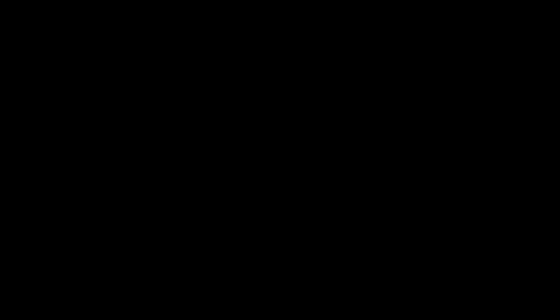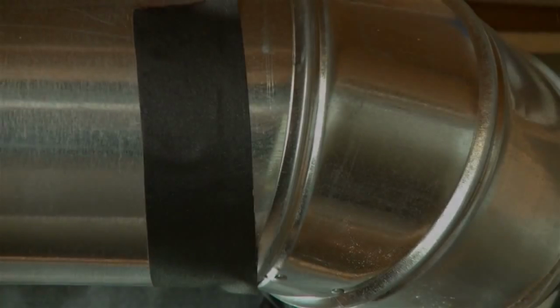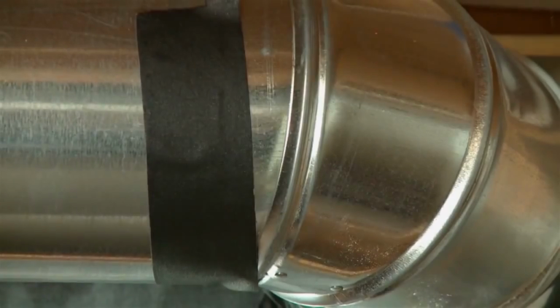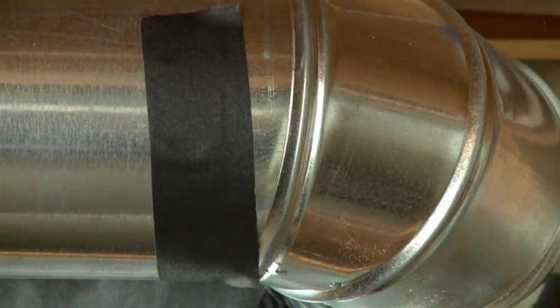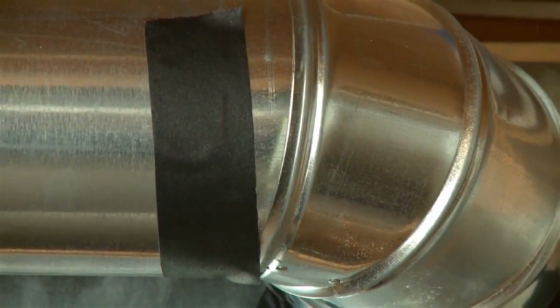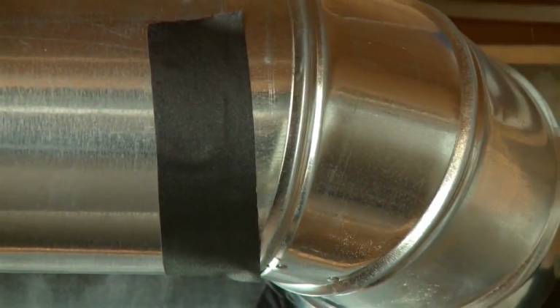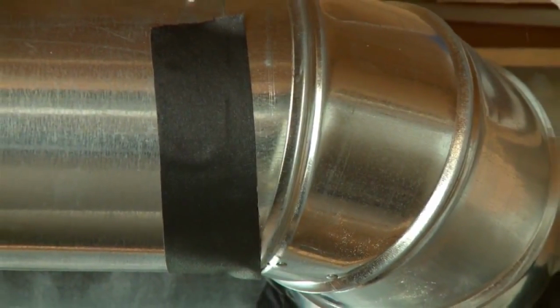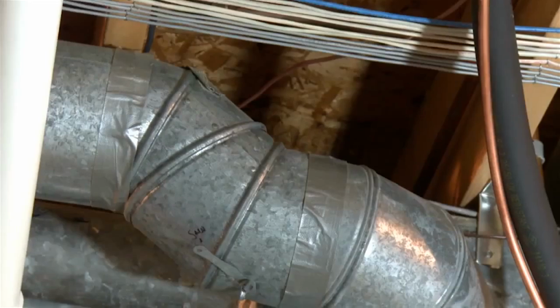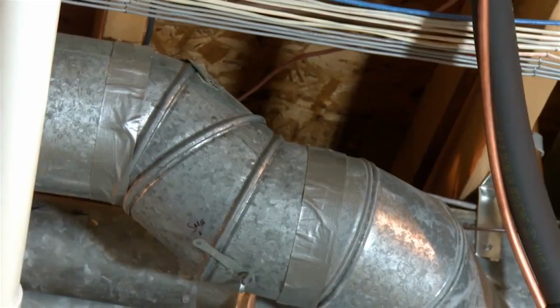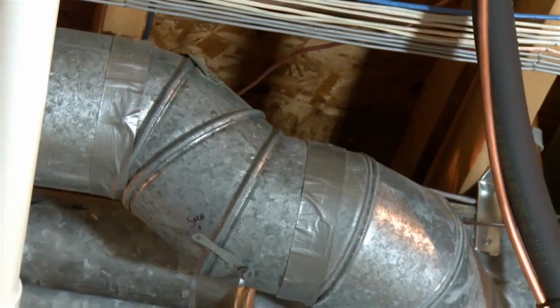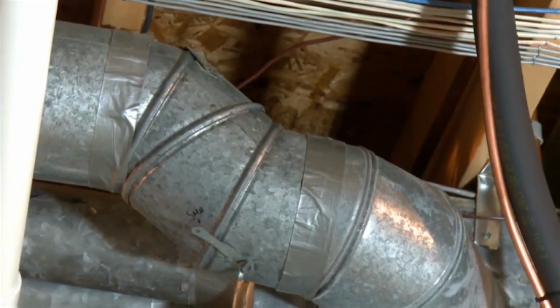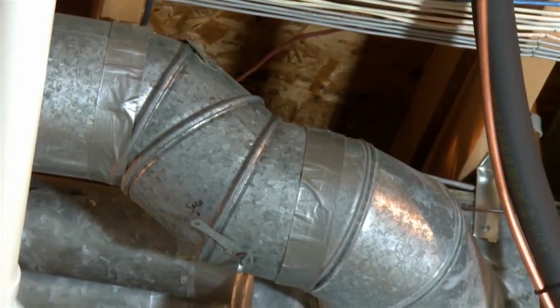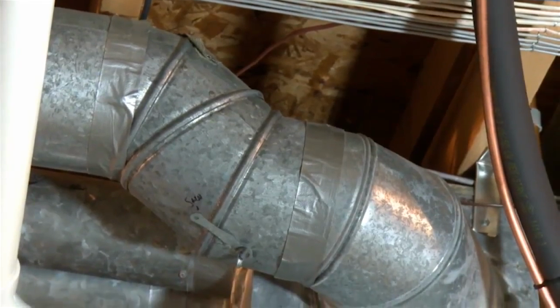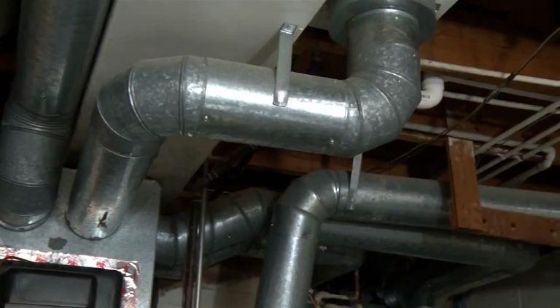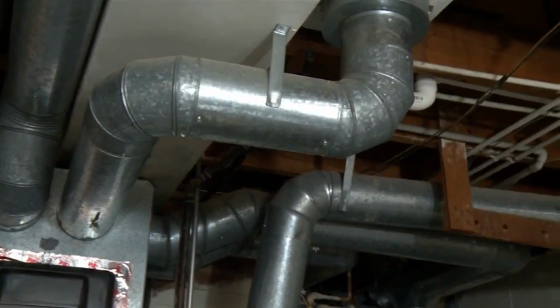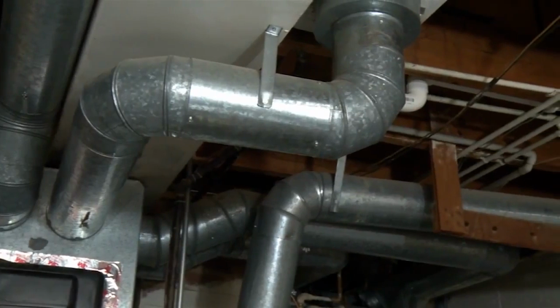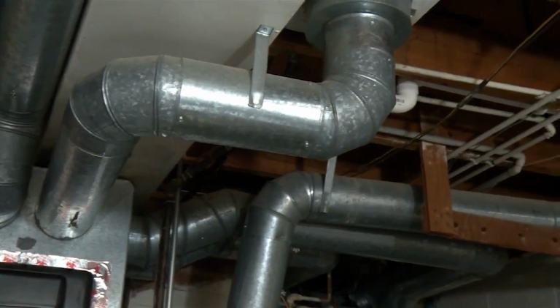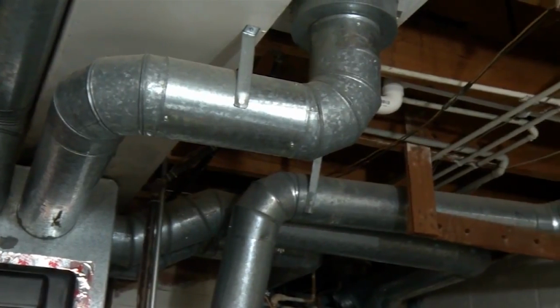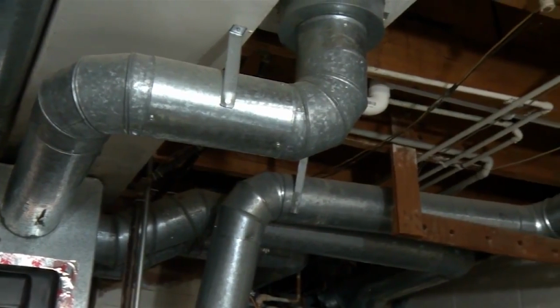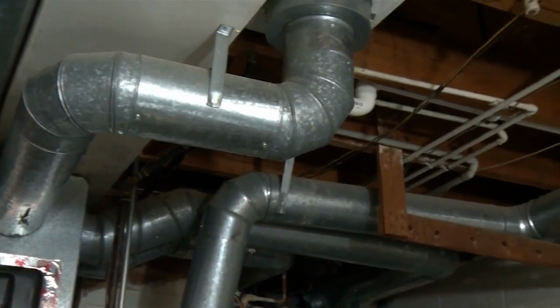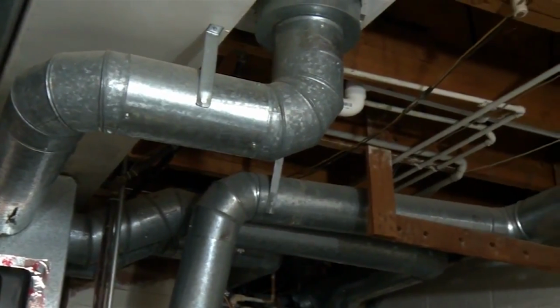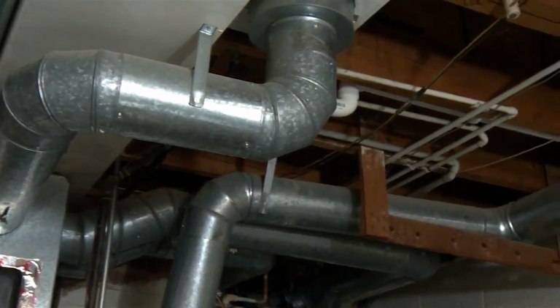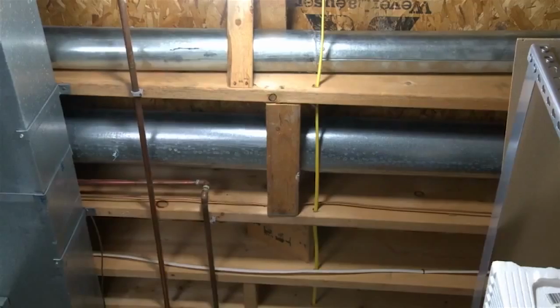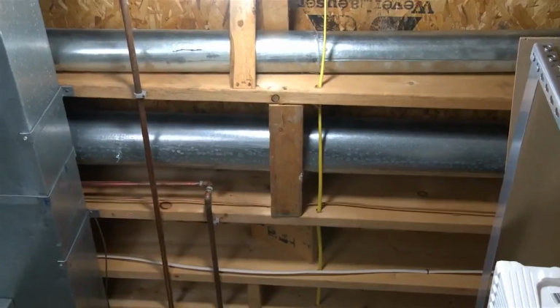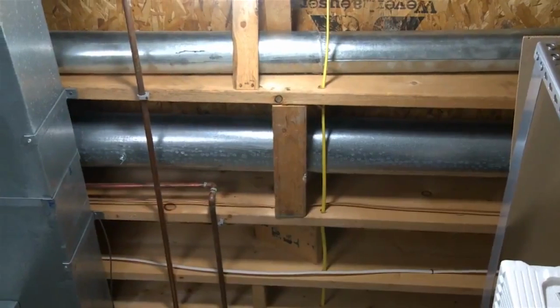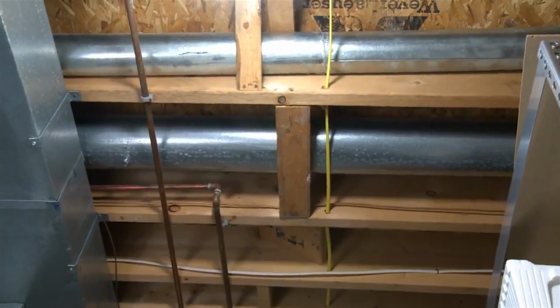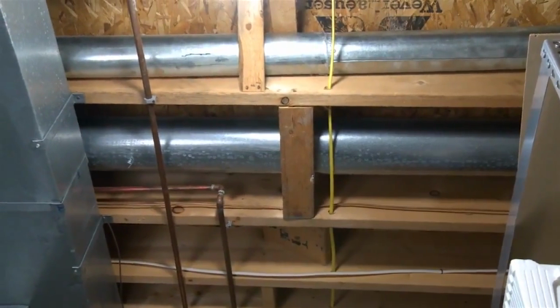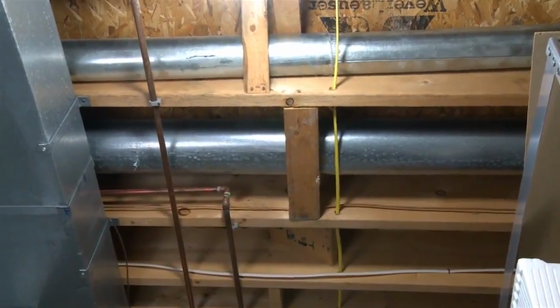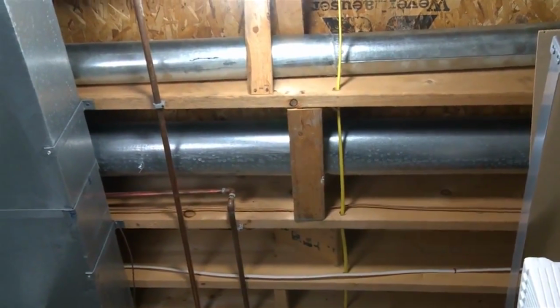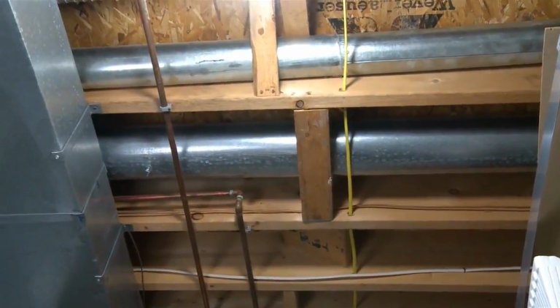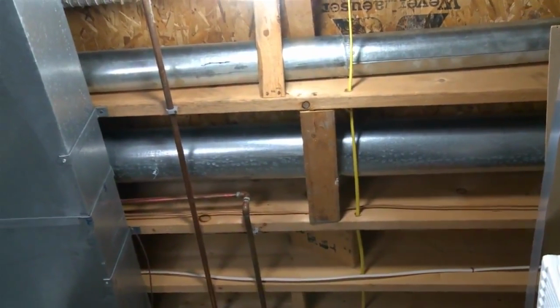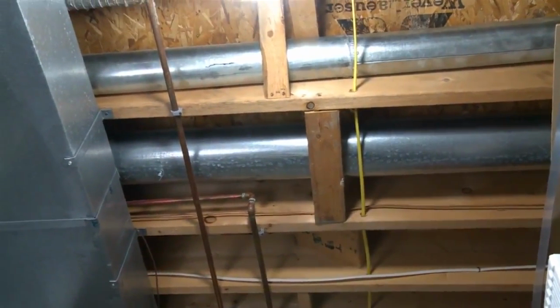Because ducts are often concealed in walls, ceilings, attics, and basements, repairing them can be difficult and expensive — until now.